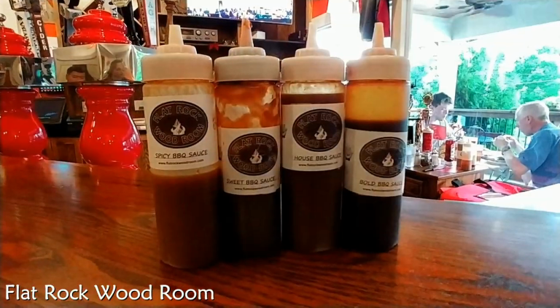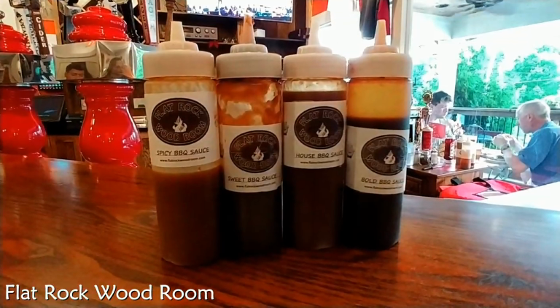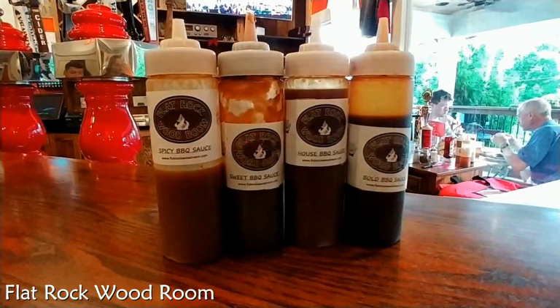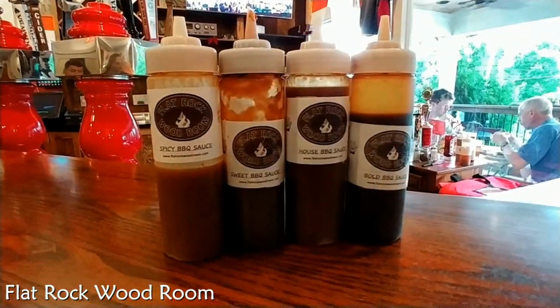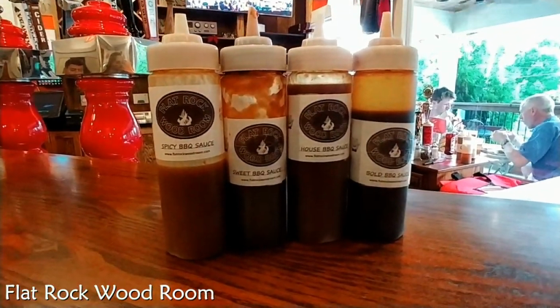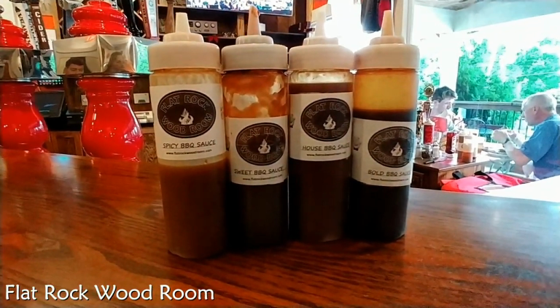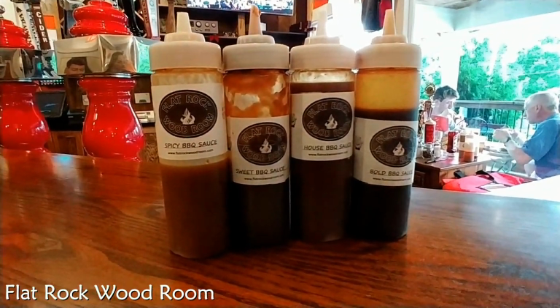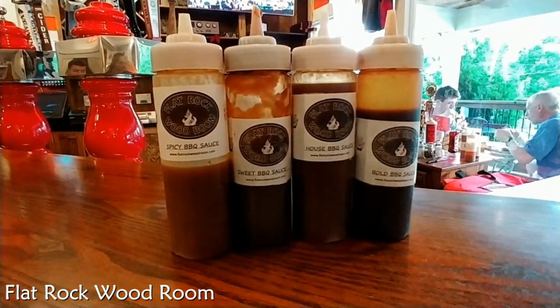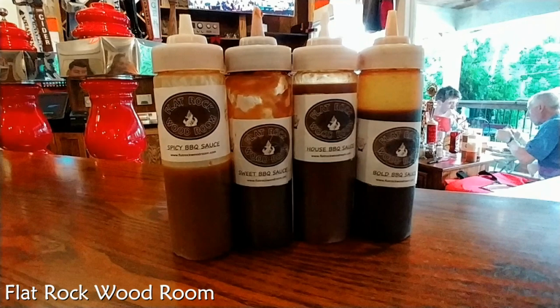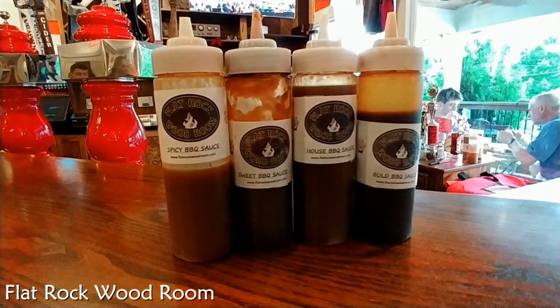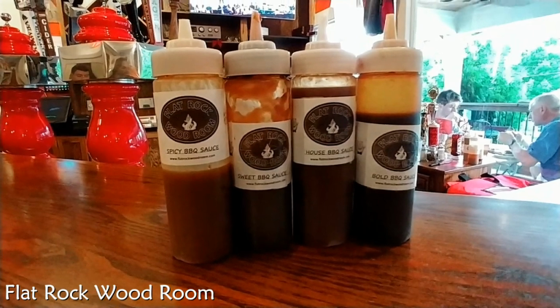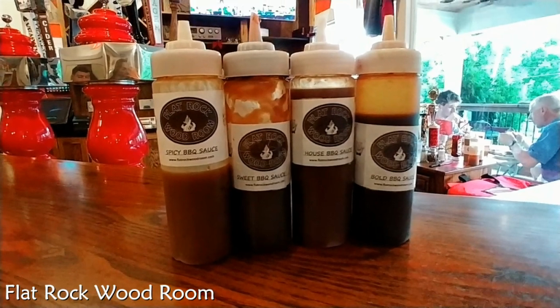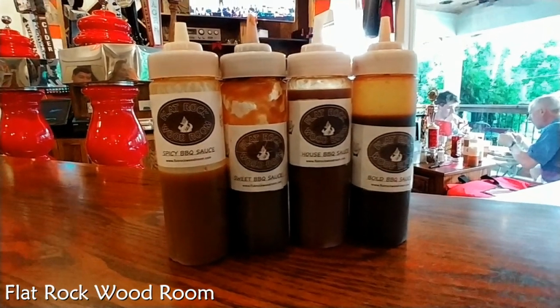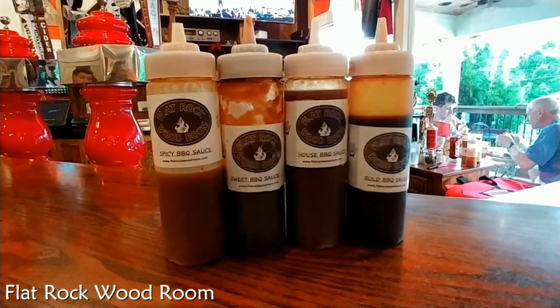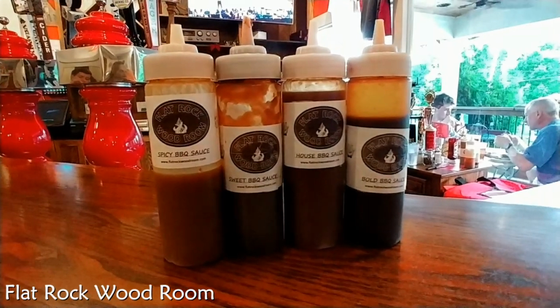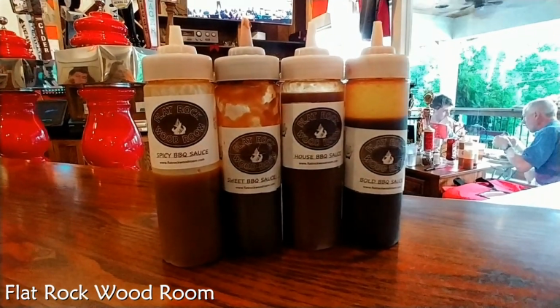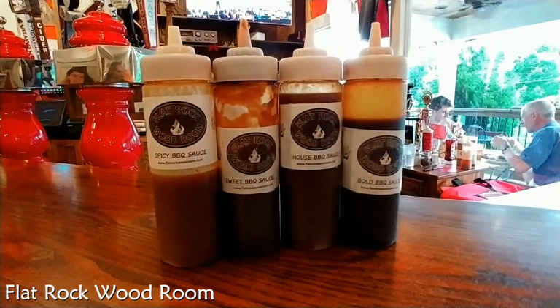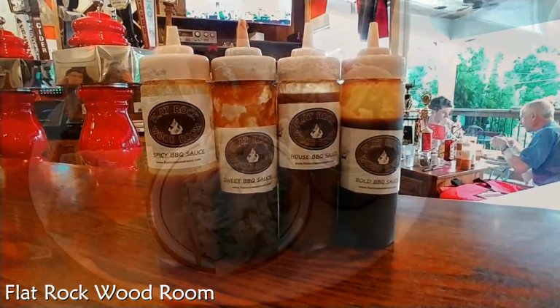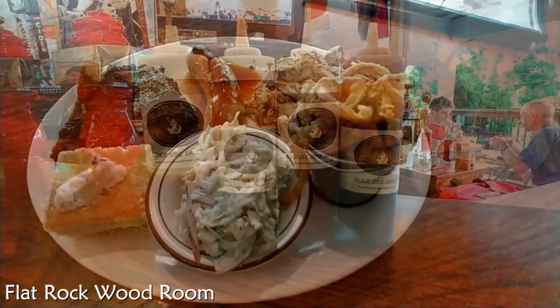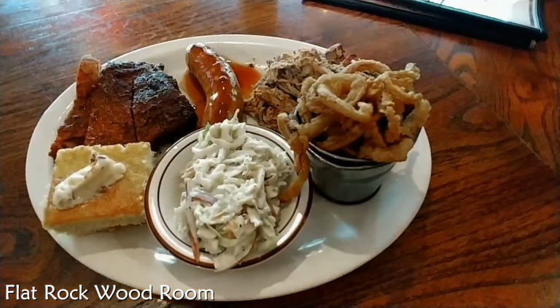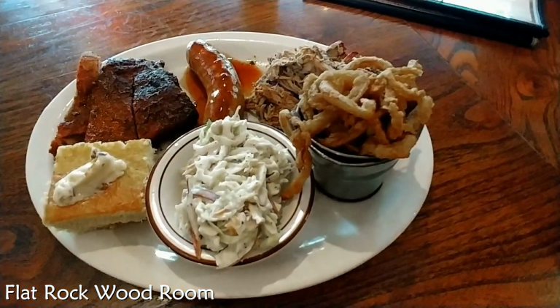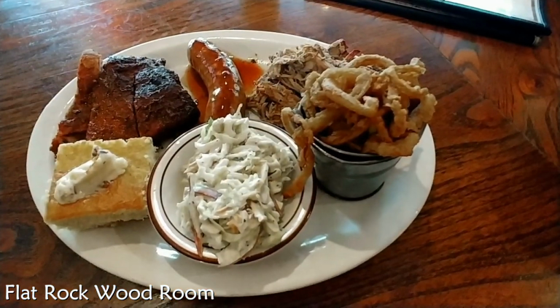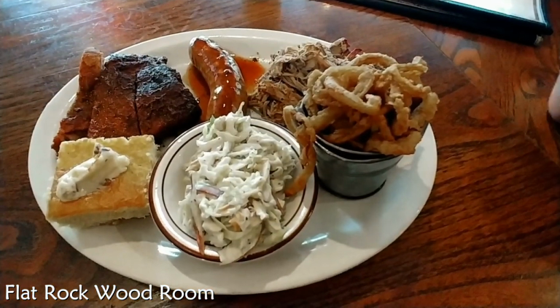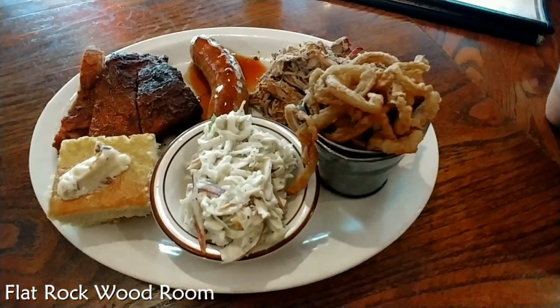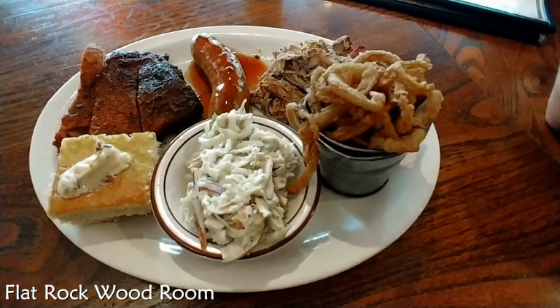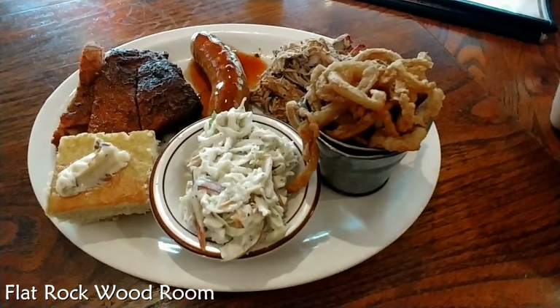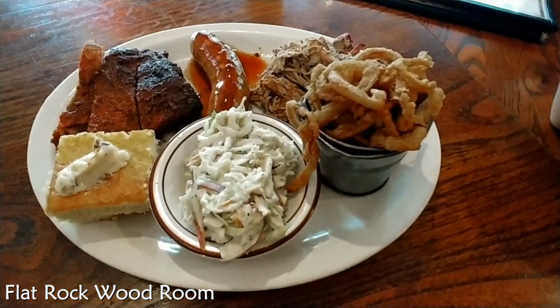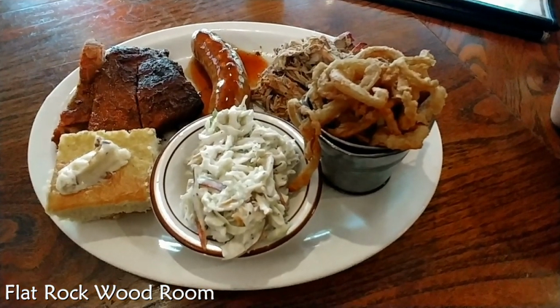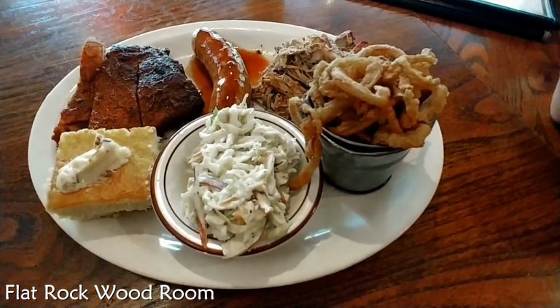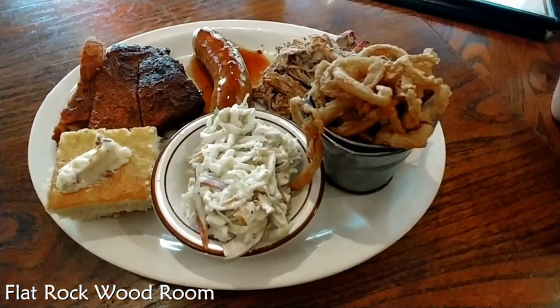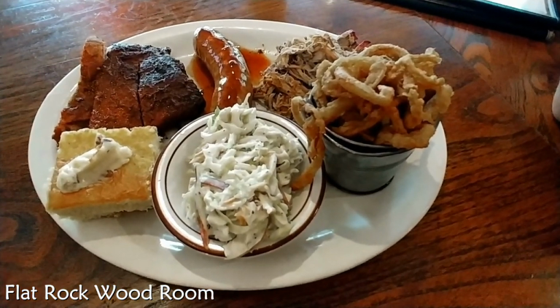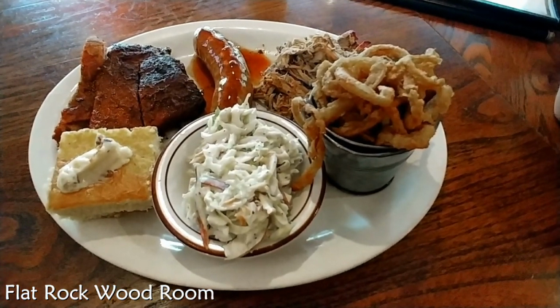If you ever make it there, be sure to try all of their delicious sauces. We really enjoy their food.